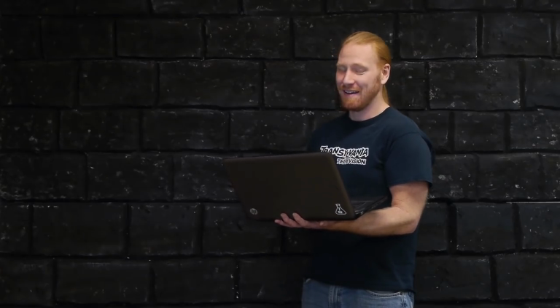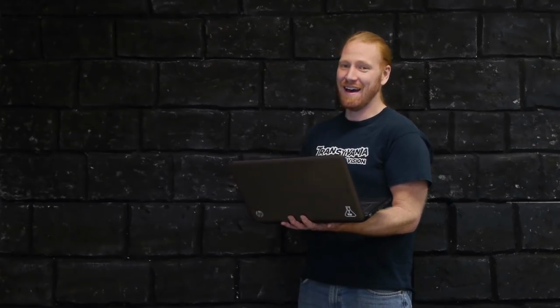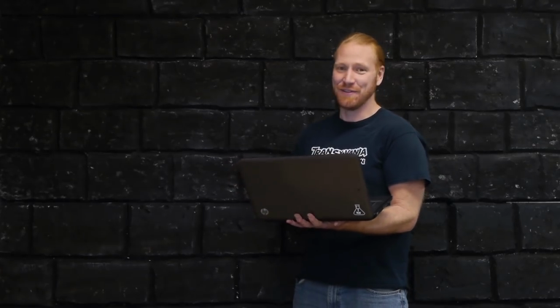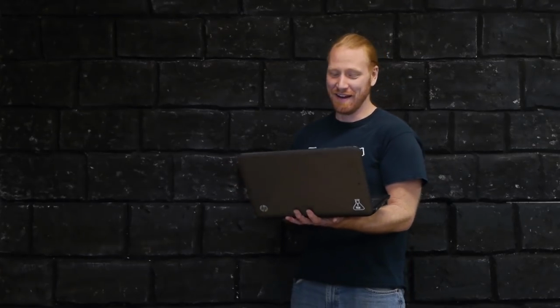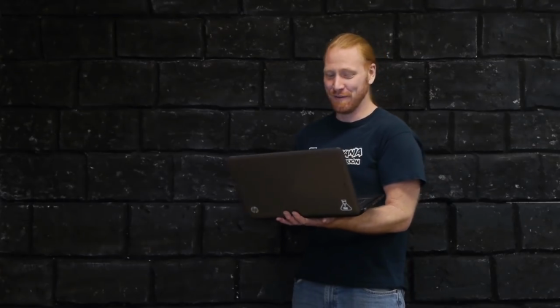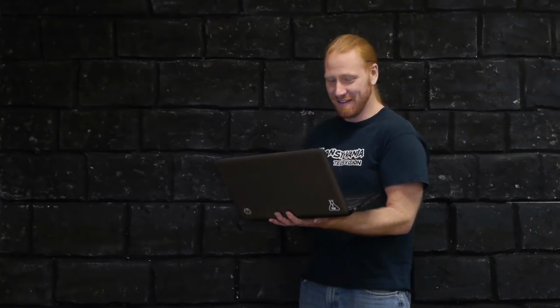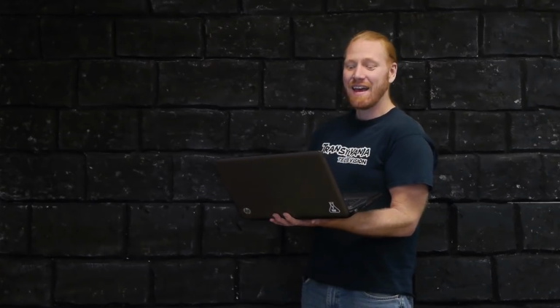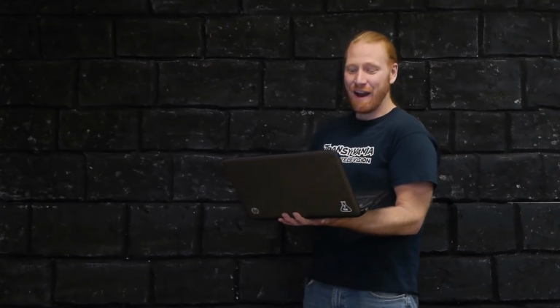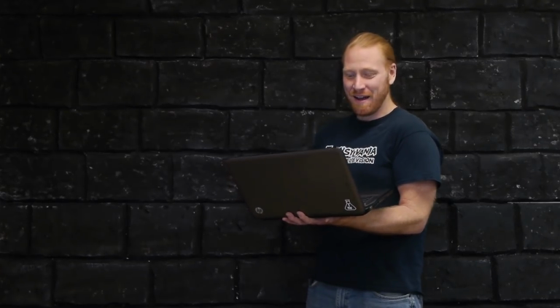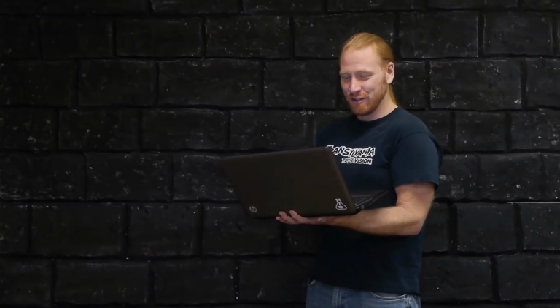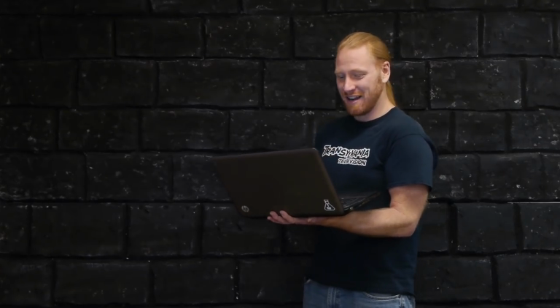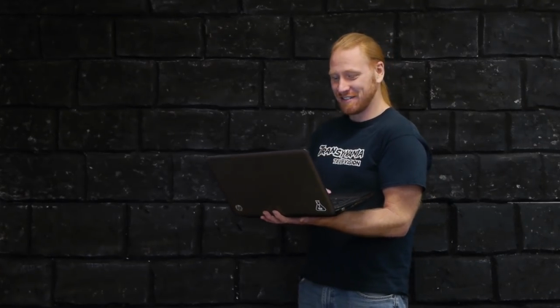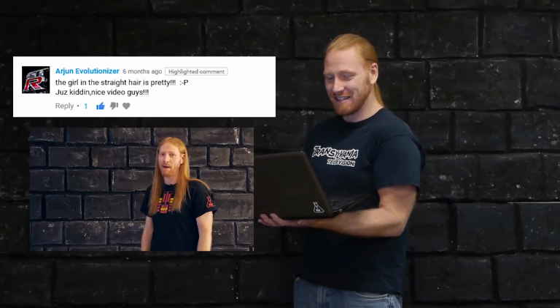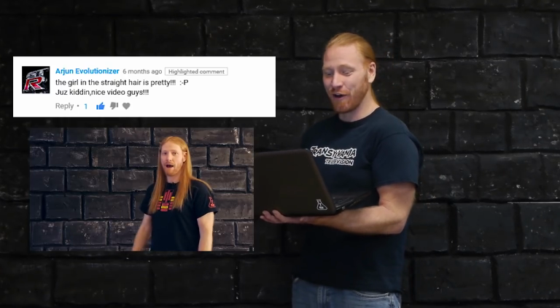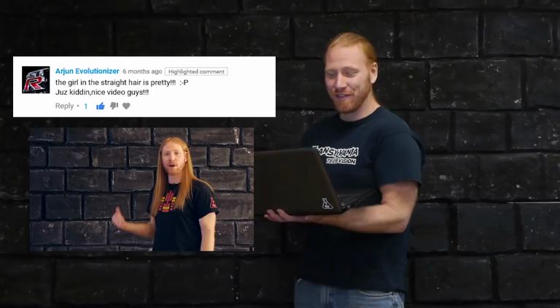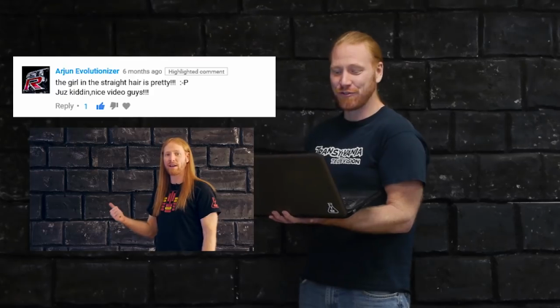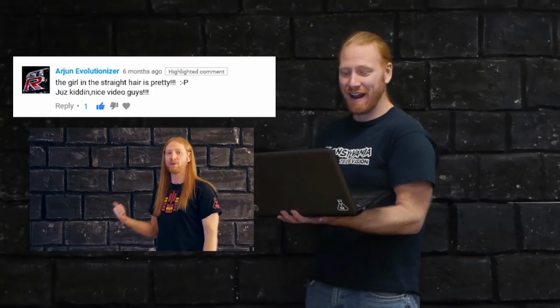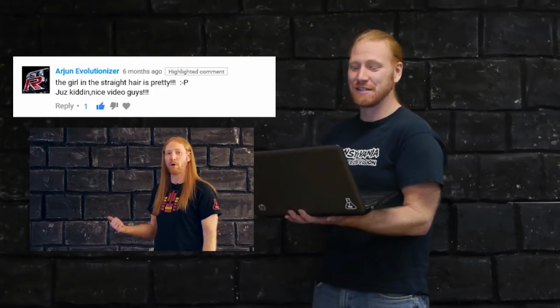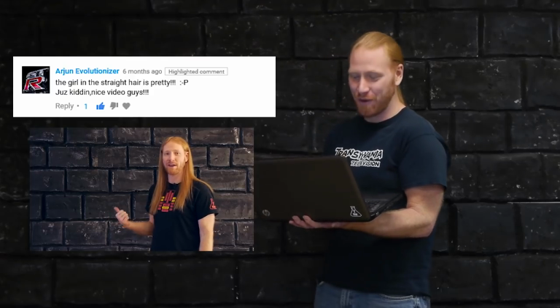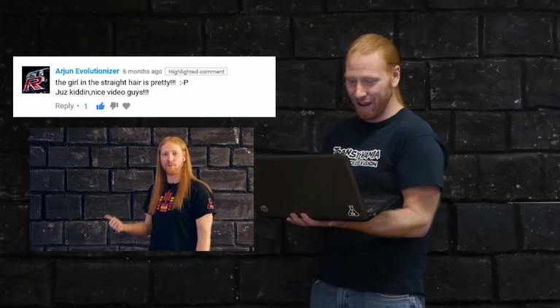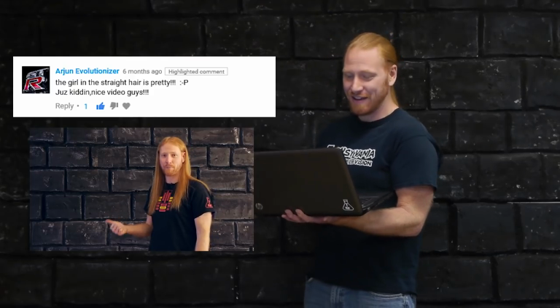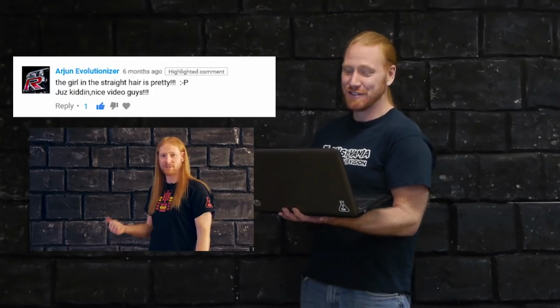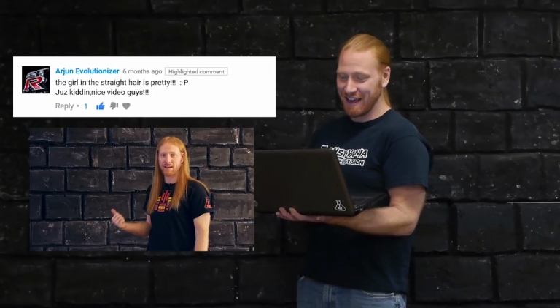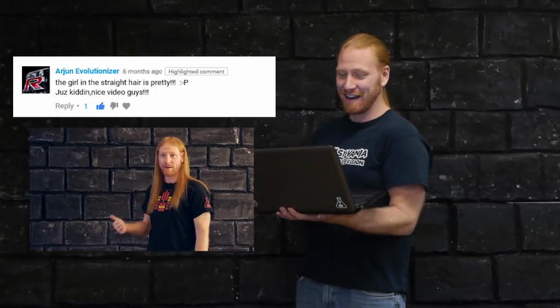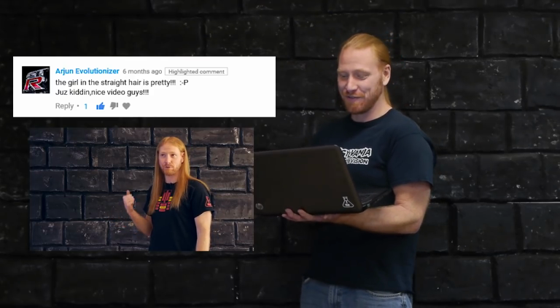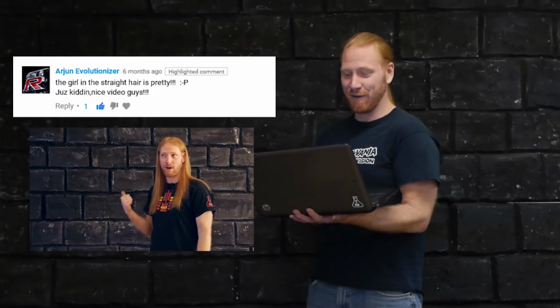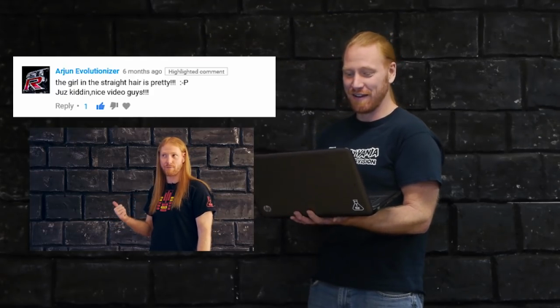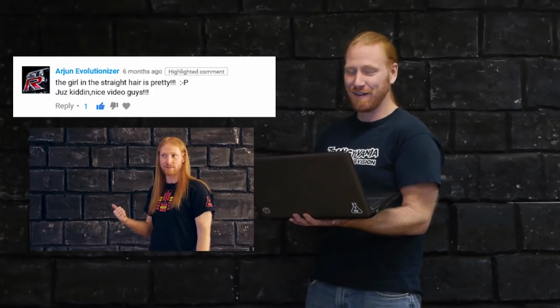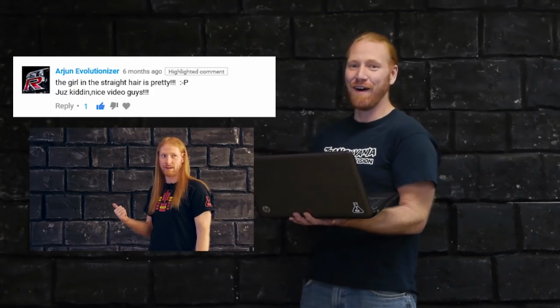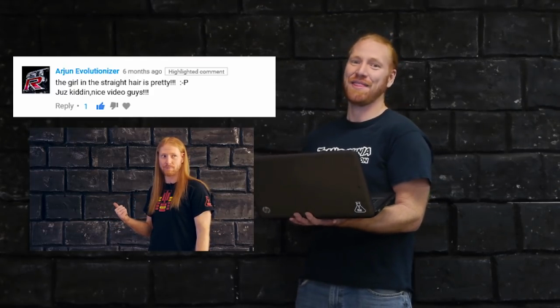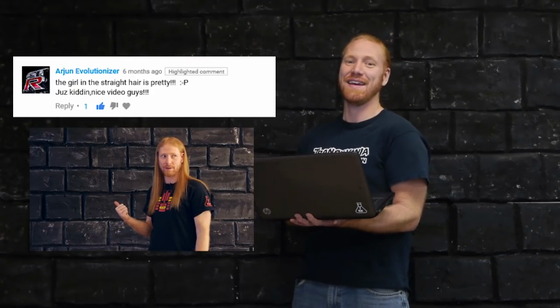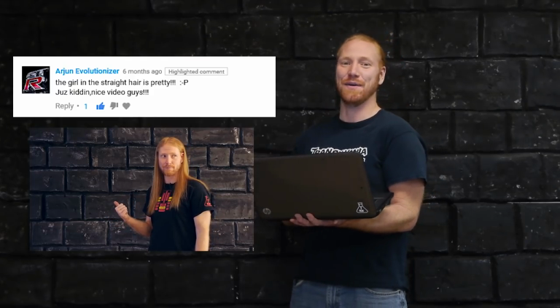Yeah, I turned that down. Aaron Evolutionizer says, the girl in the straight hair is pretty. Just kidding, nice video guys. Aw, thank you.